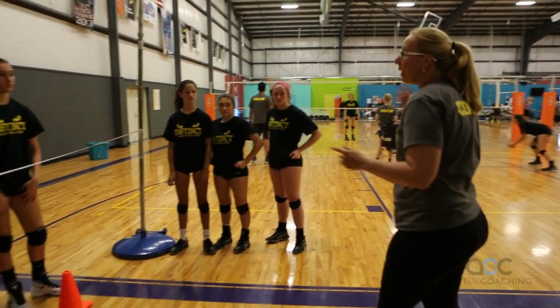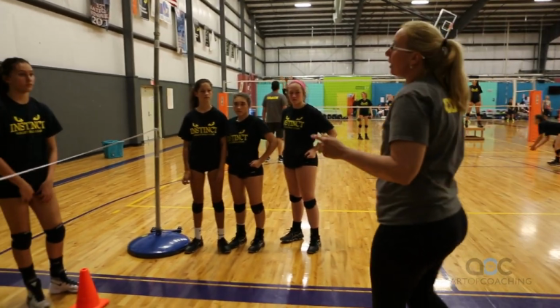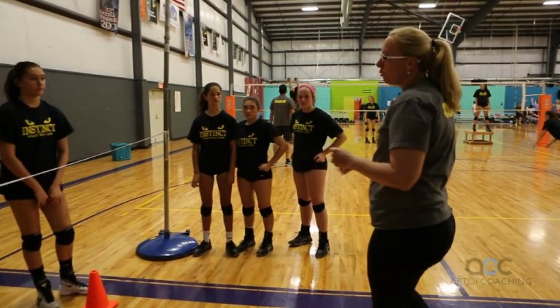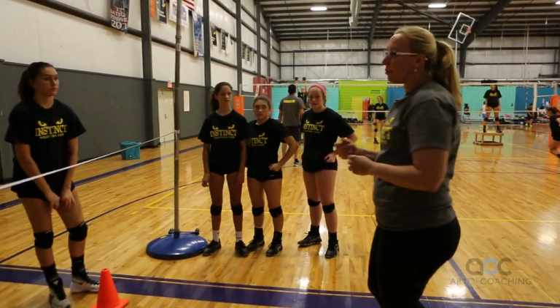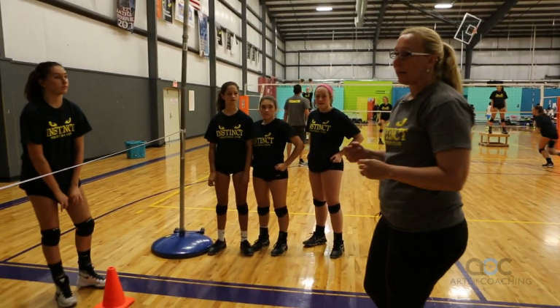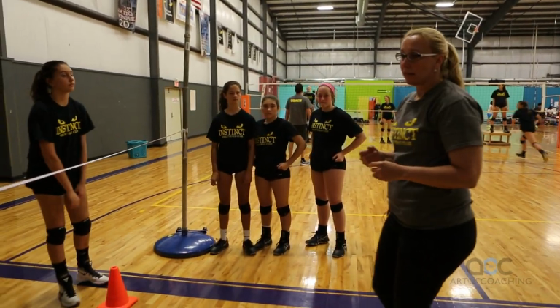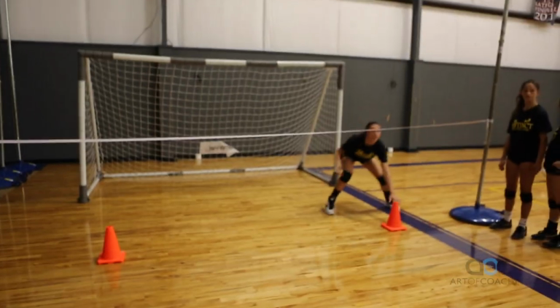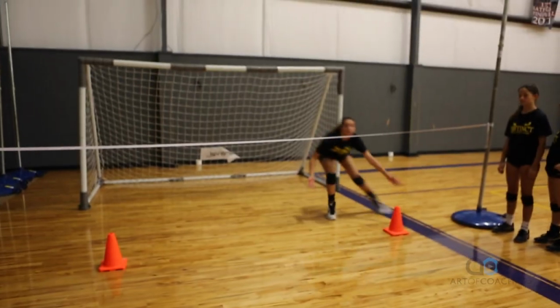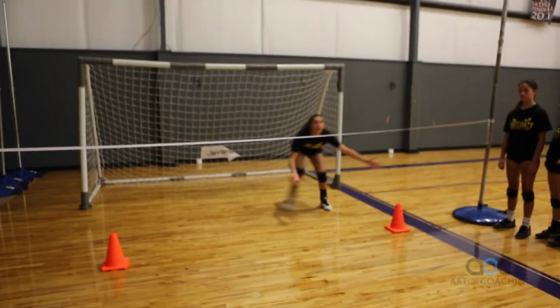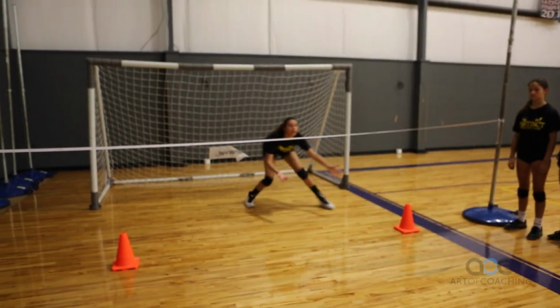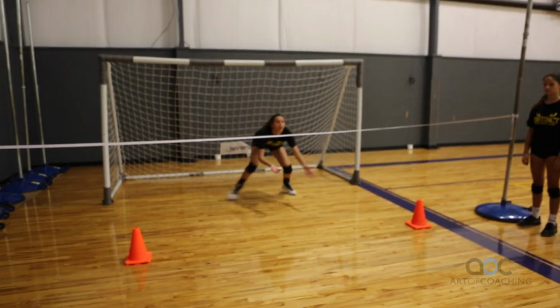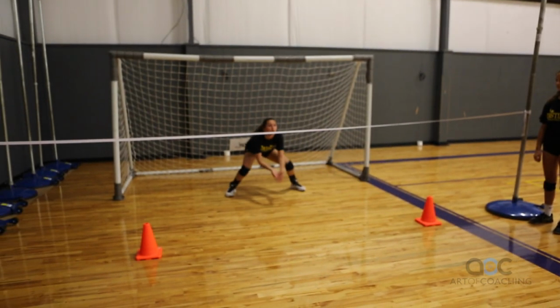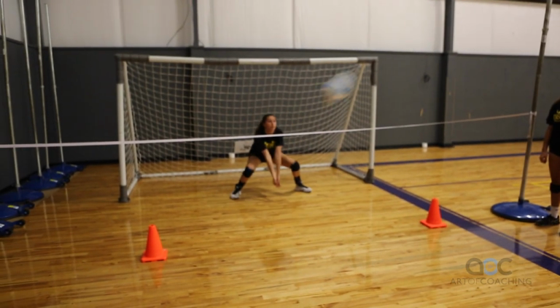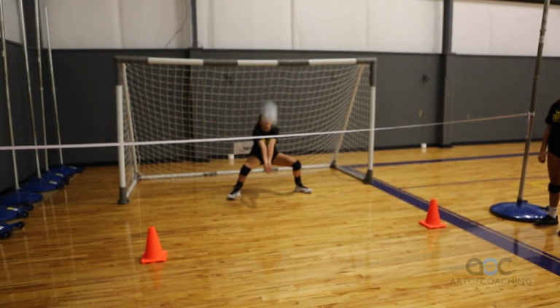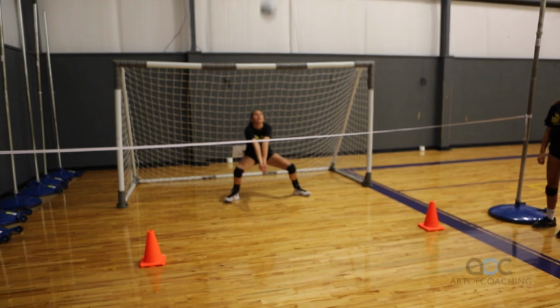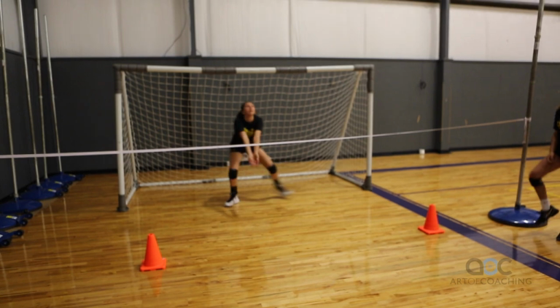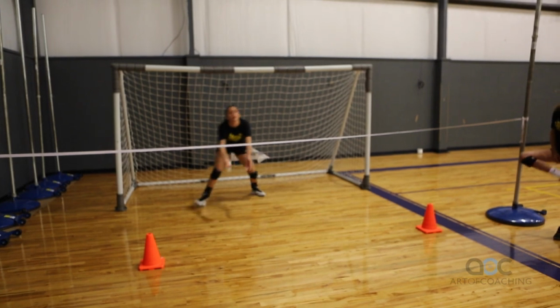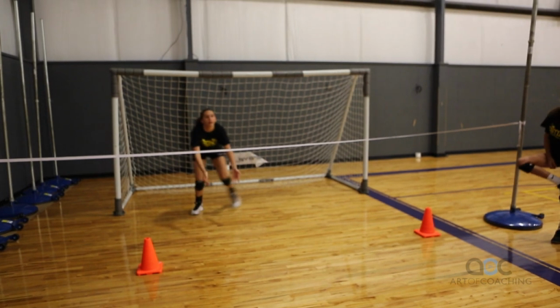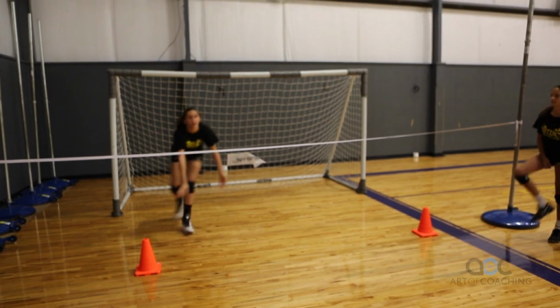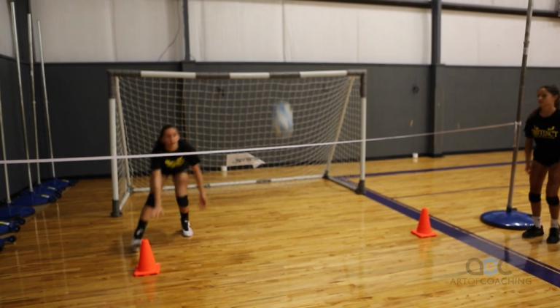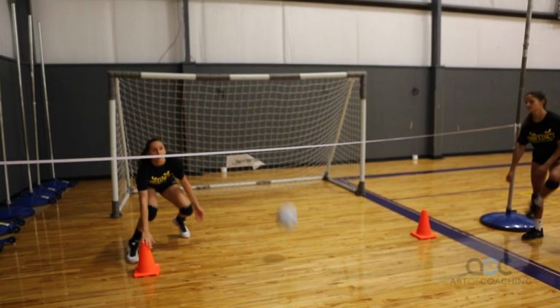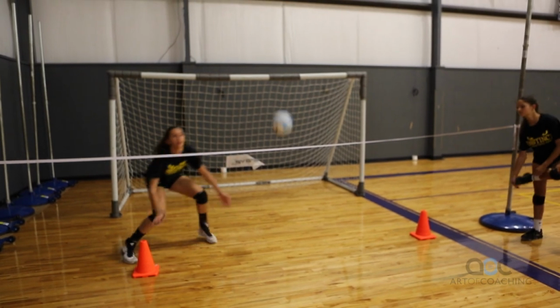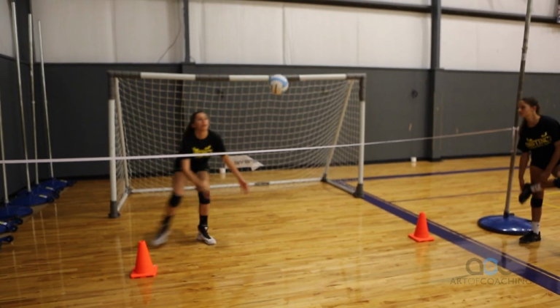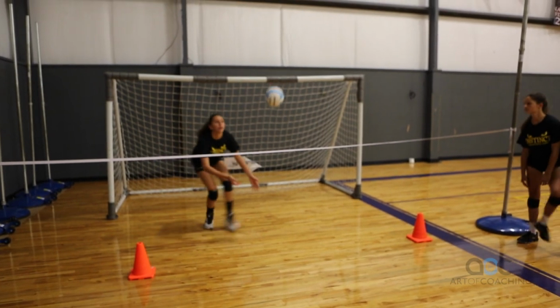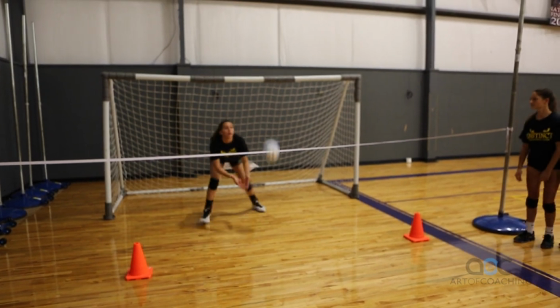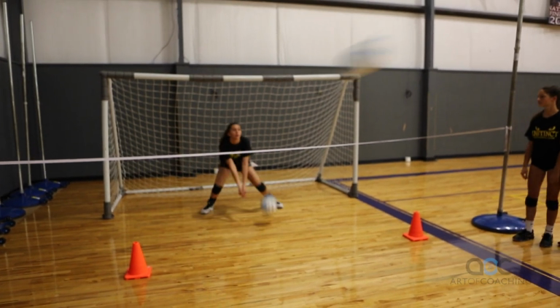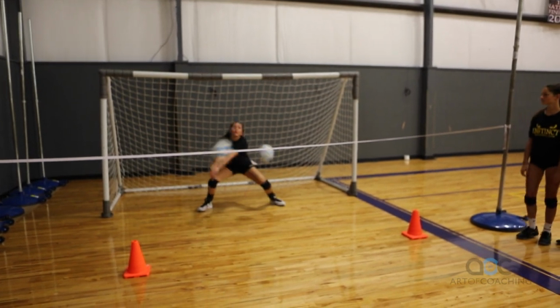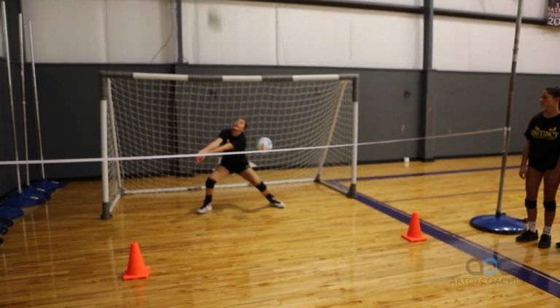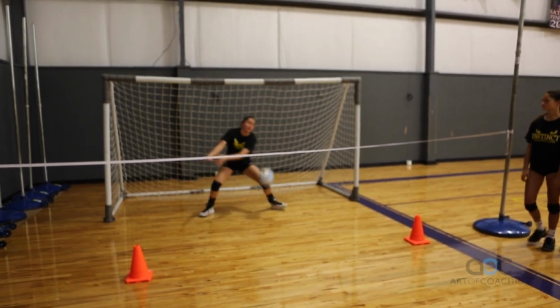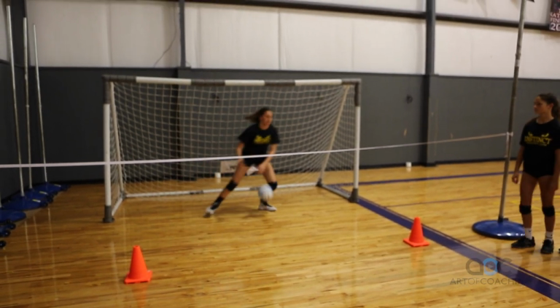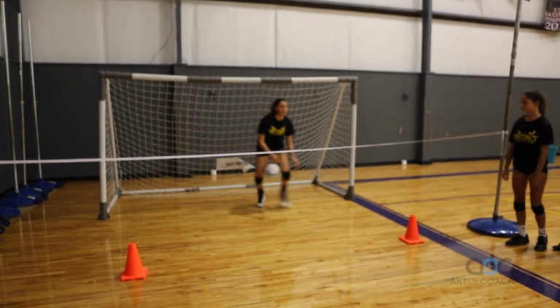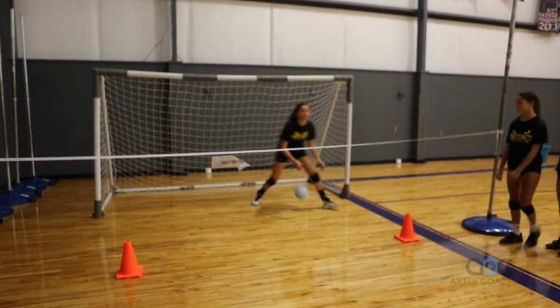And then they switch fast — ready back, middle up. We make sure the ball is dug up.